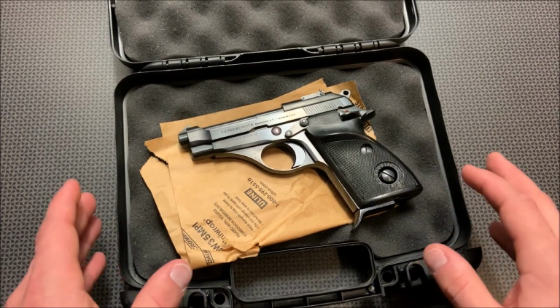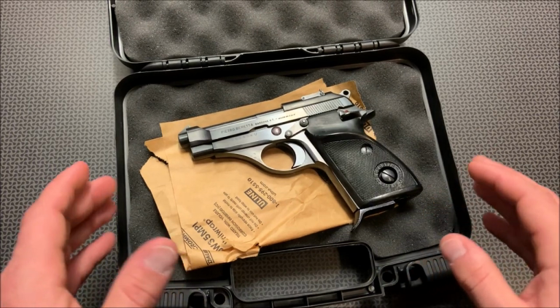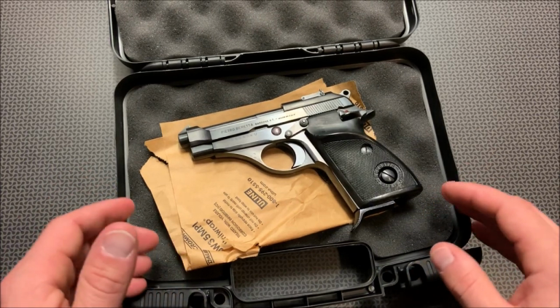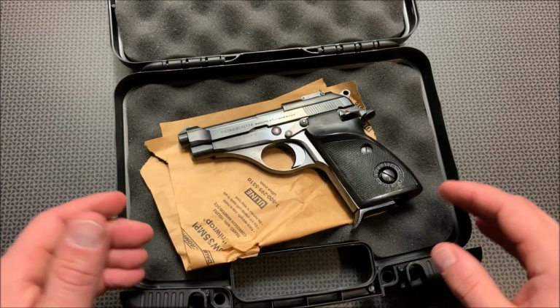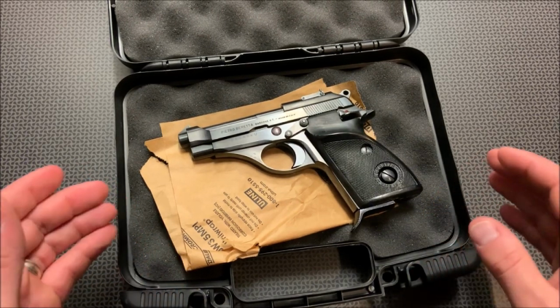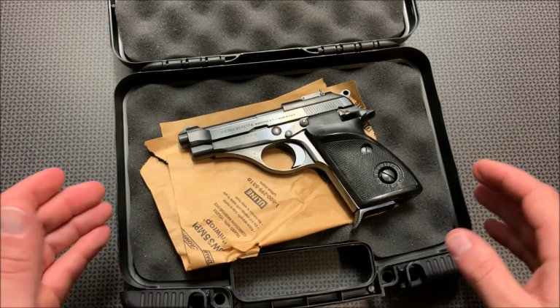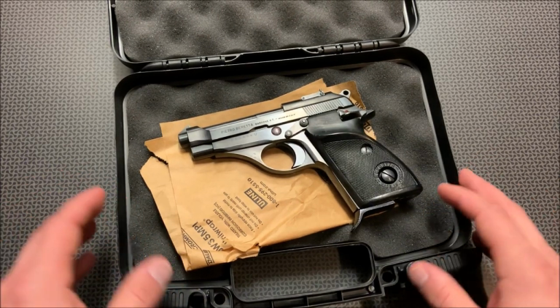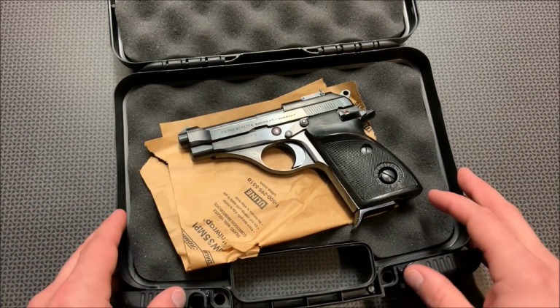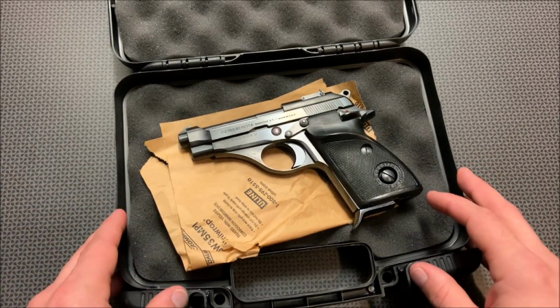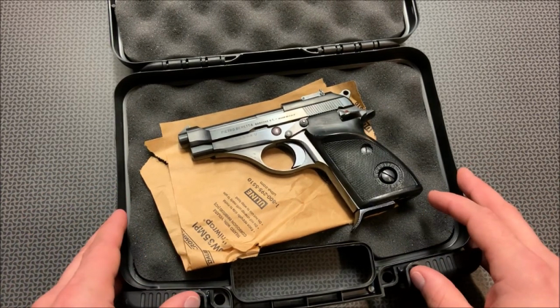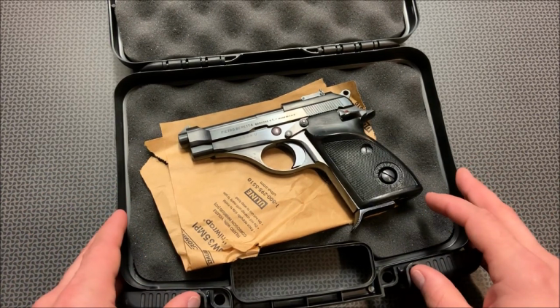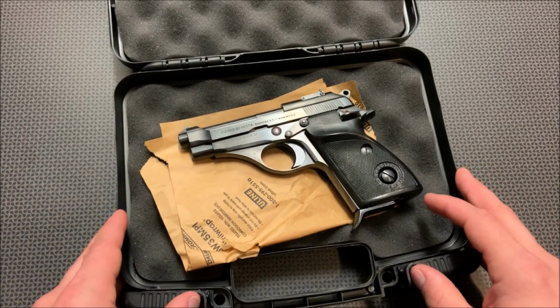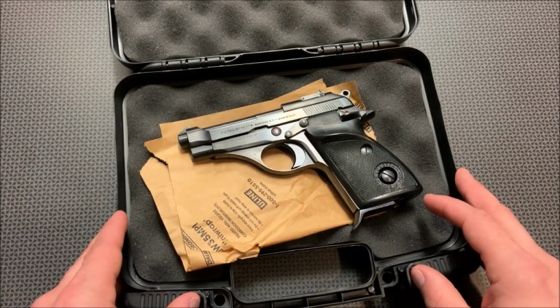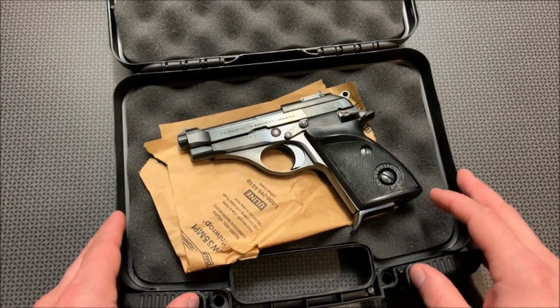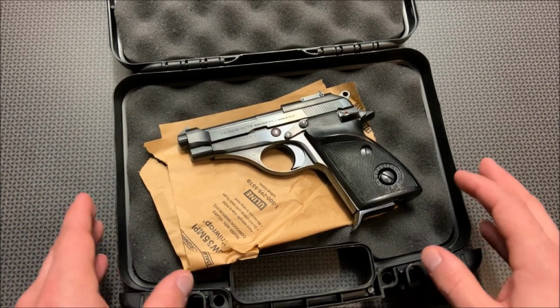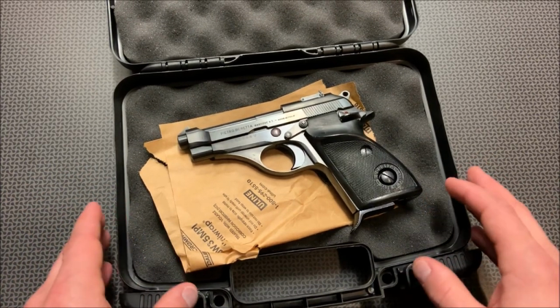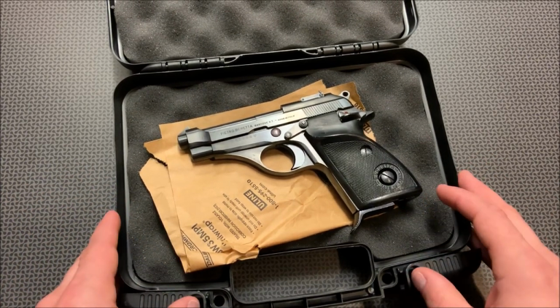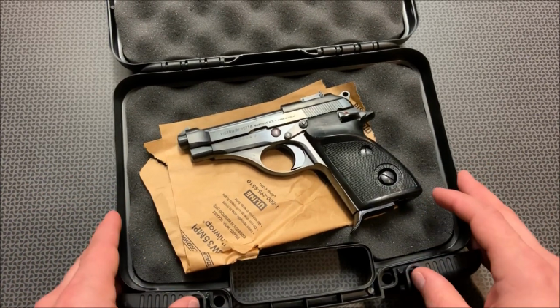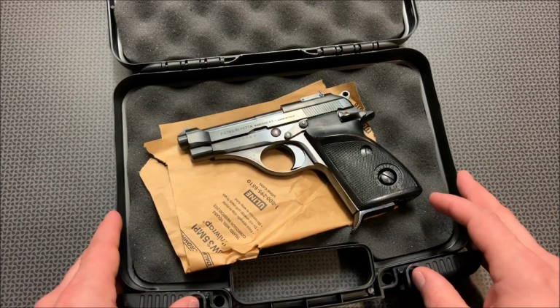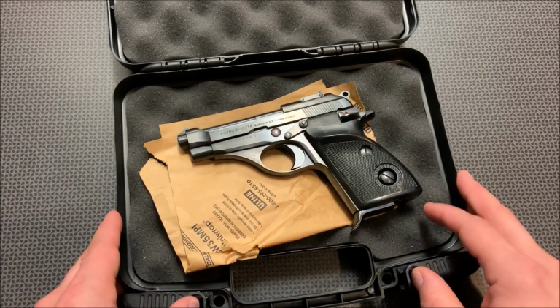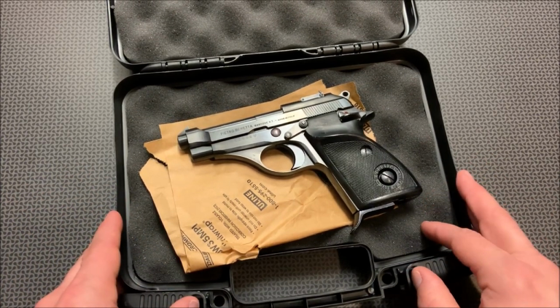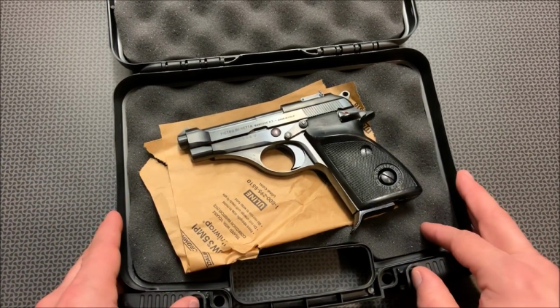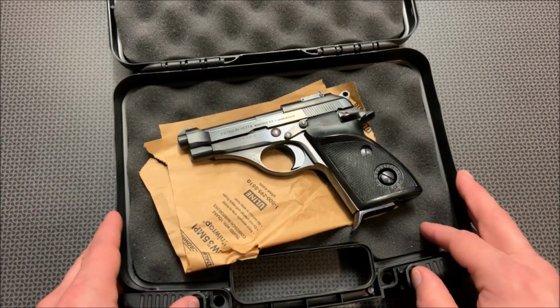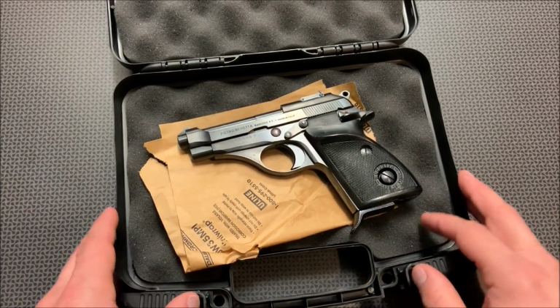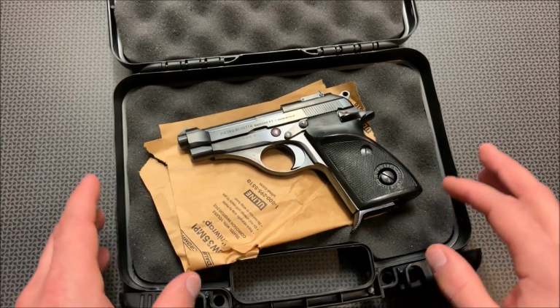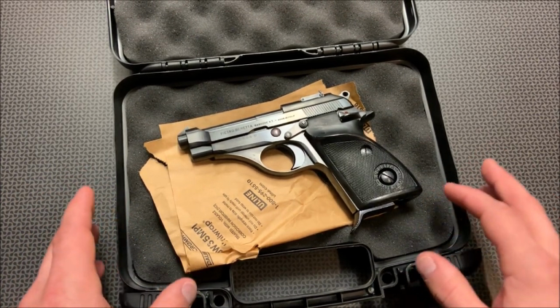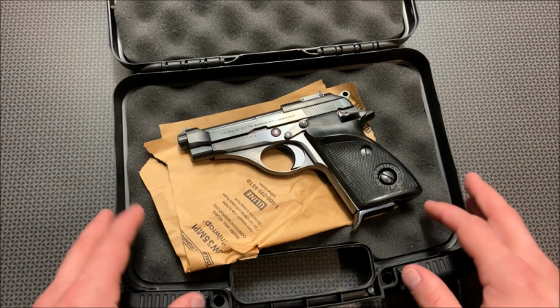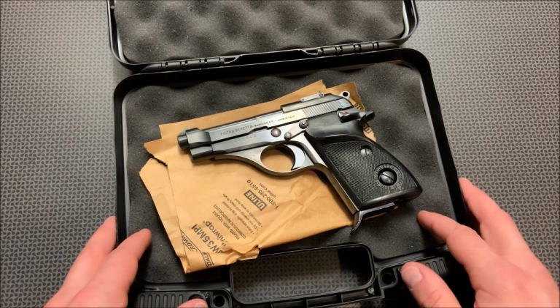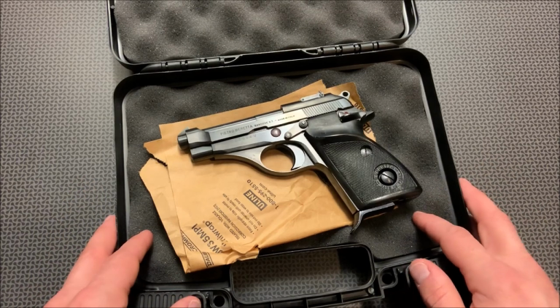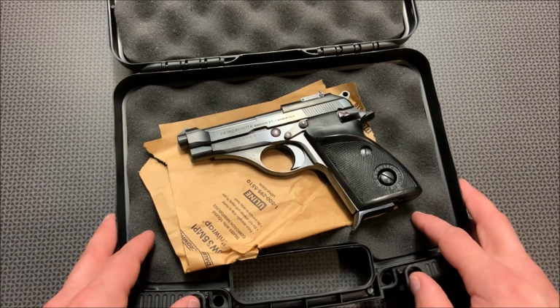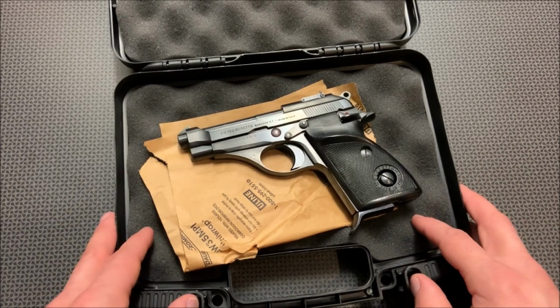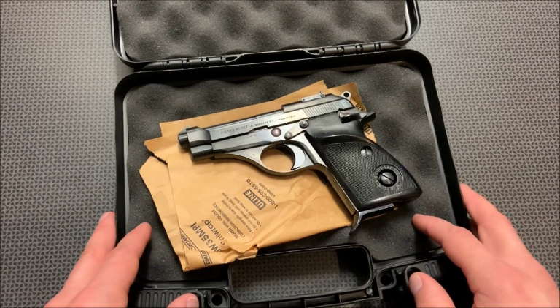If you swing by Beltway Gun & Pond, tell them 704 Tactical sent you over and you'll get 10% off.